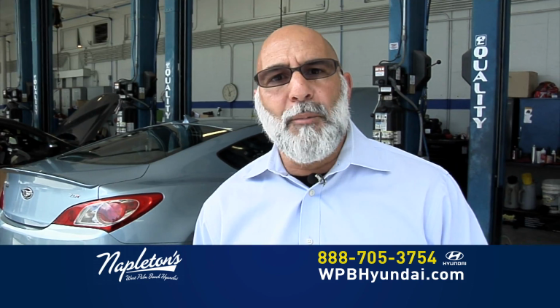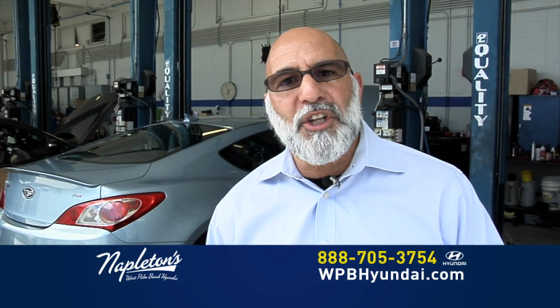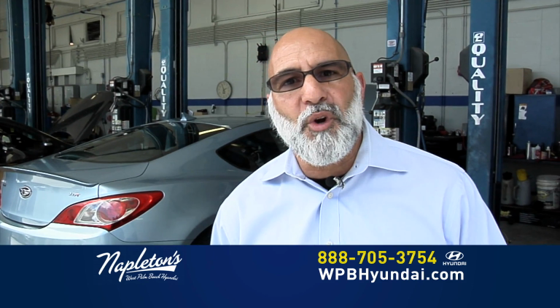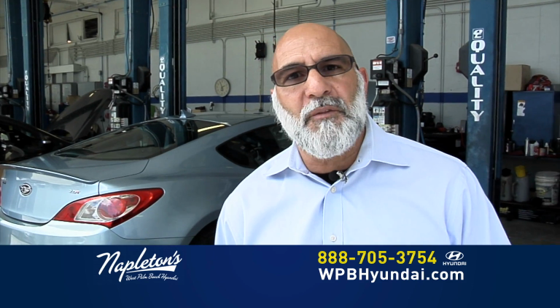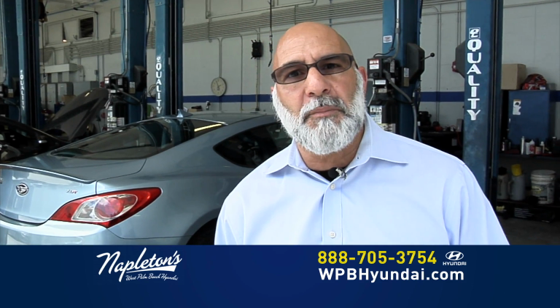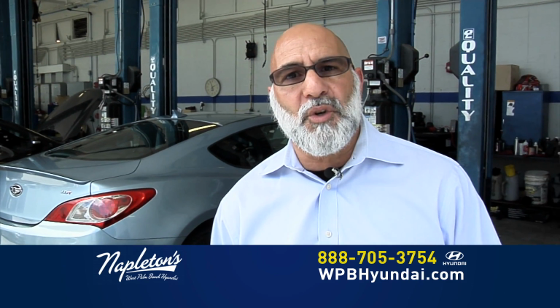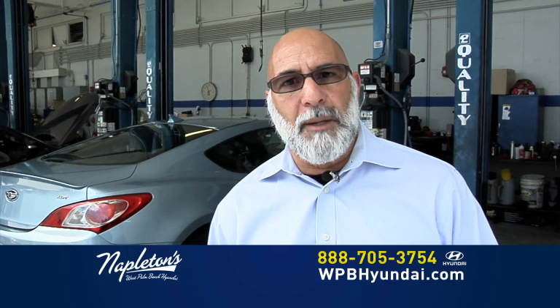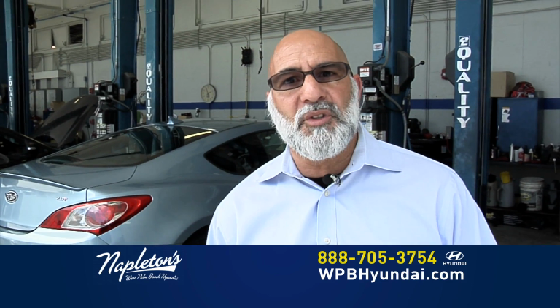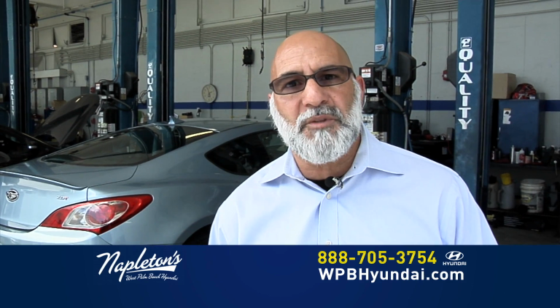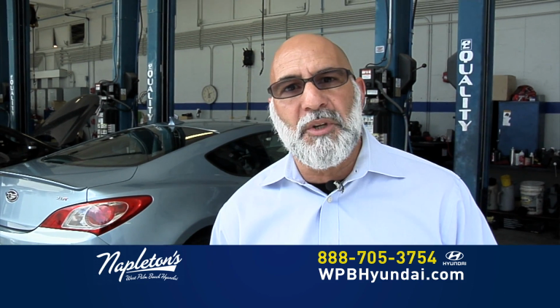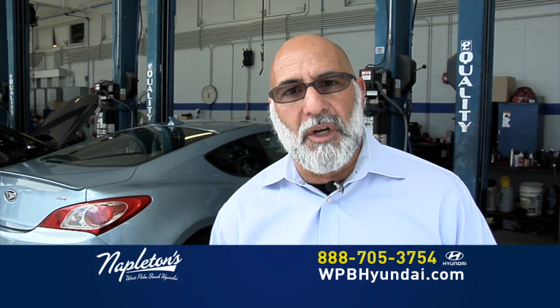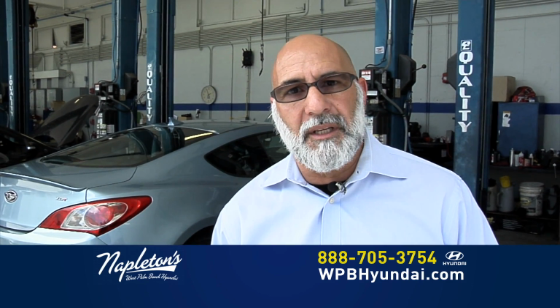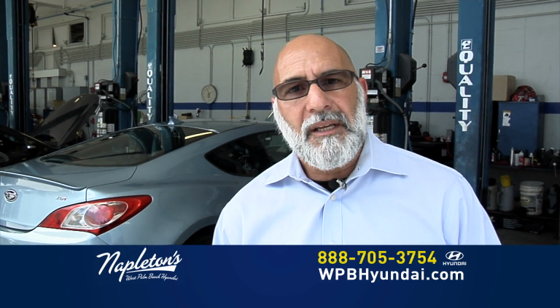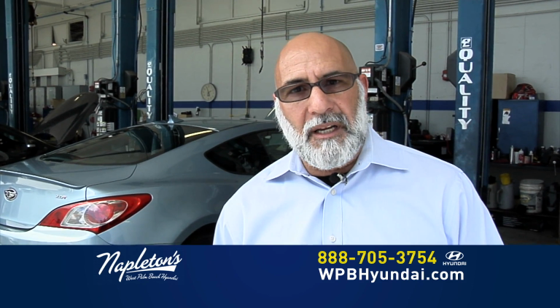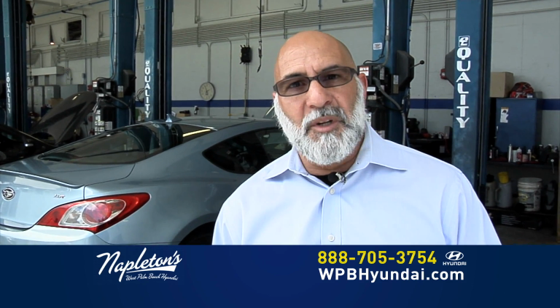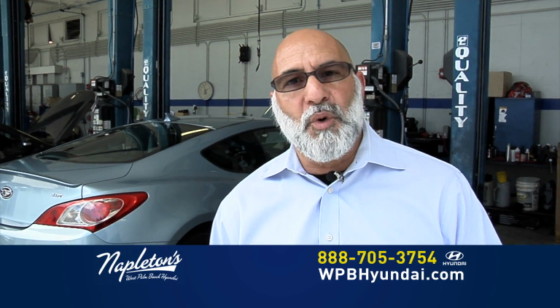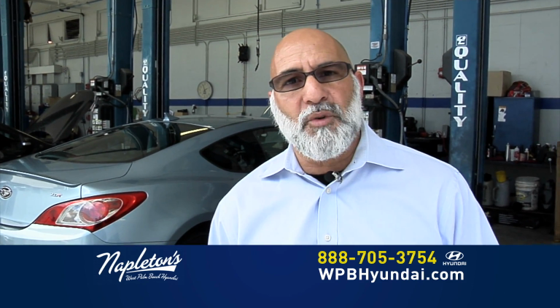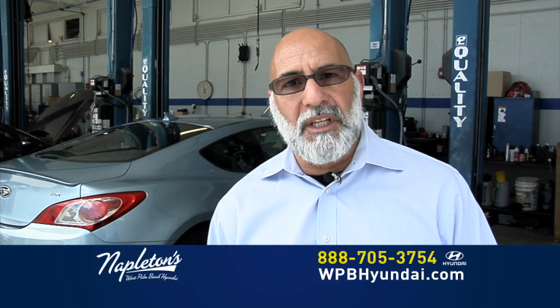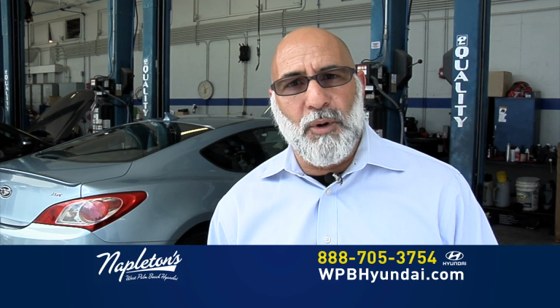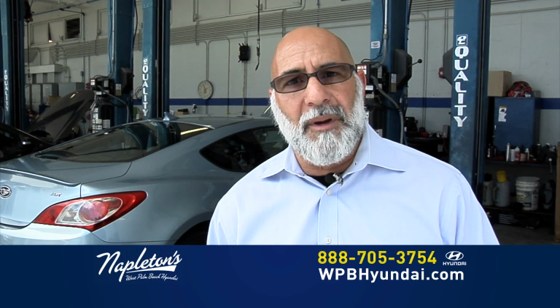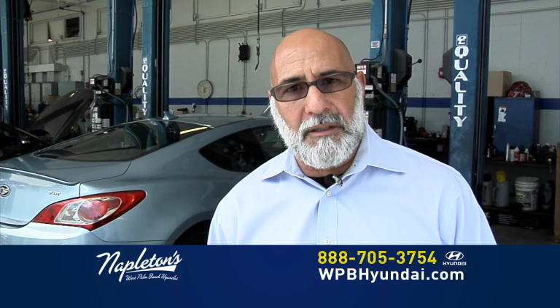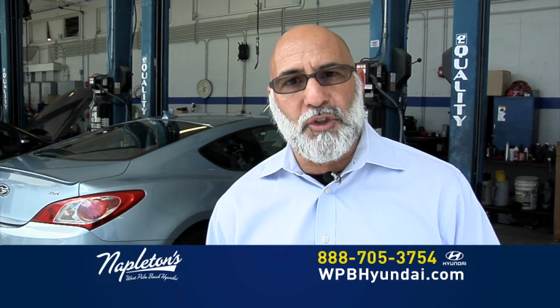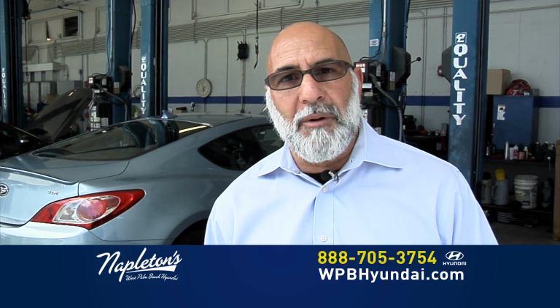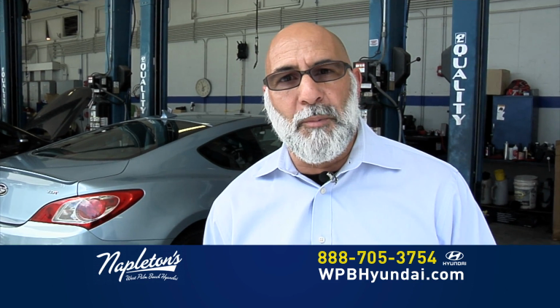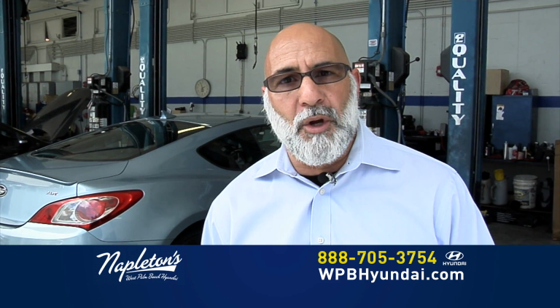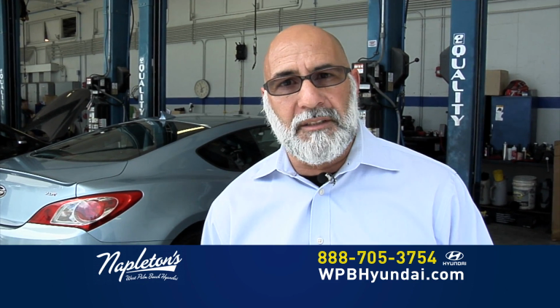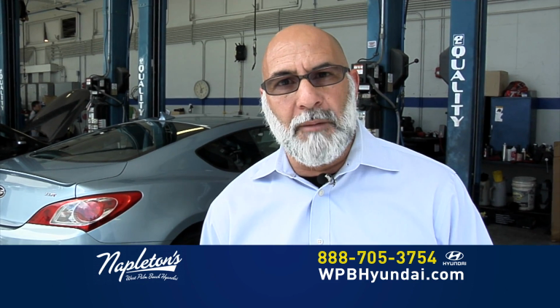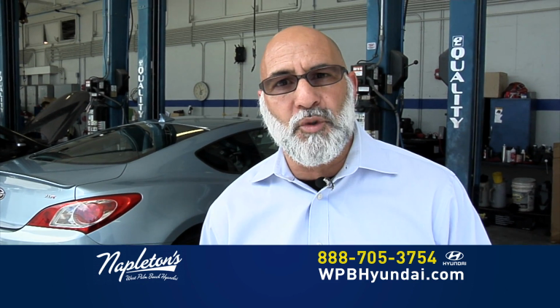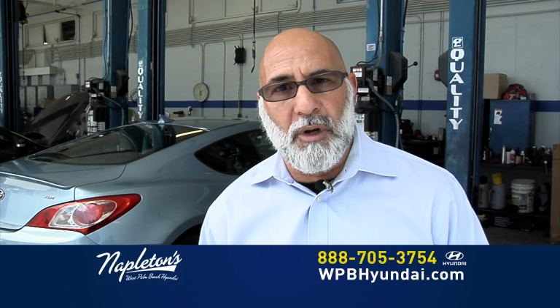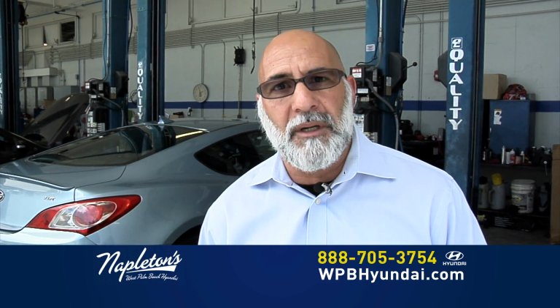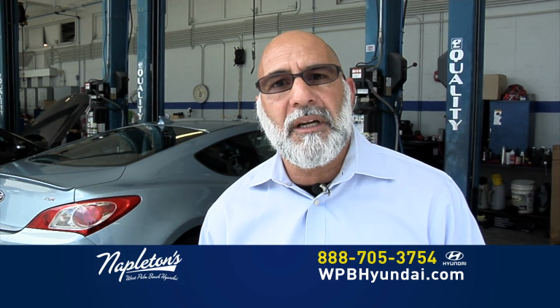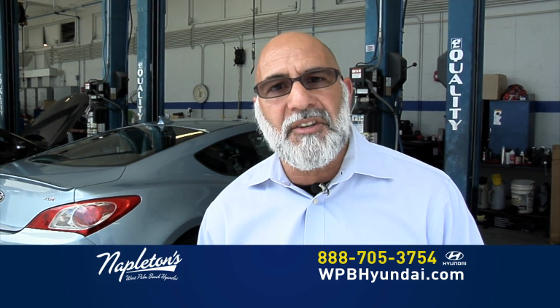Me llamo Ernie. Soy jefe de servicio at Napleton's West Palm Beach Hyundai. Tráeme su carro si tiene problema, que nosotros hablamos español y entendemos su problema. Gracias.